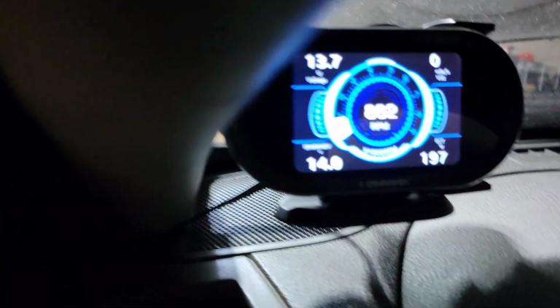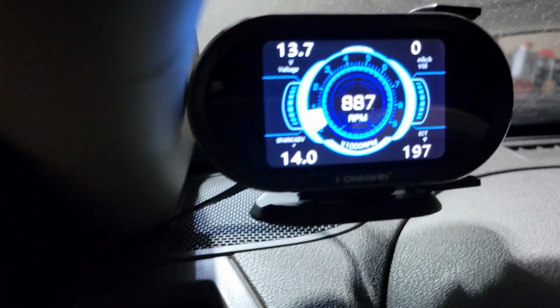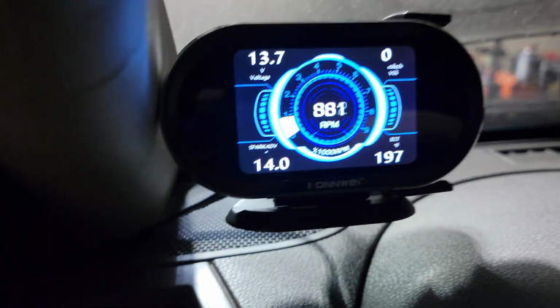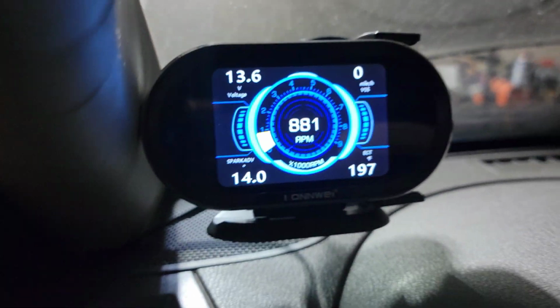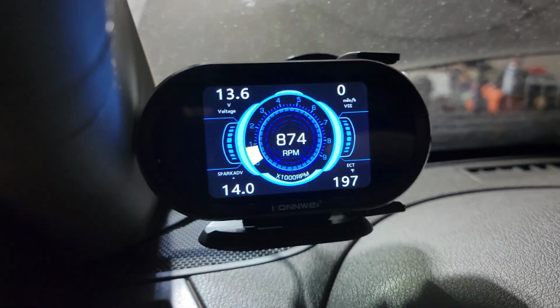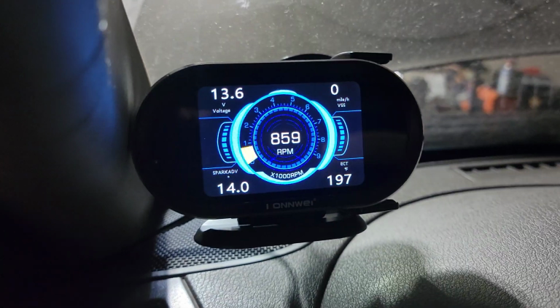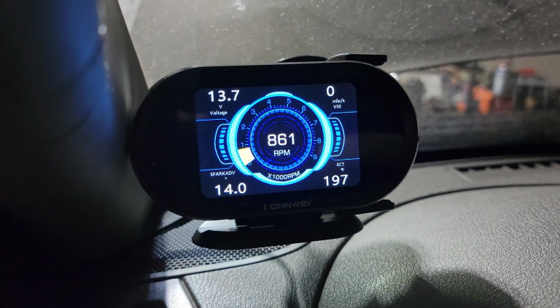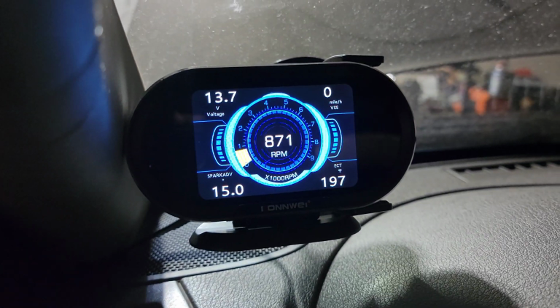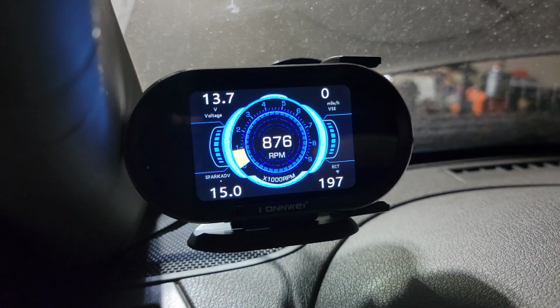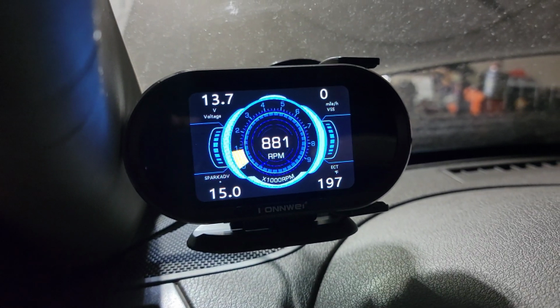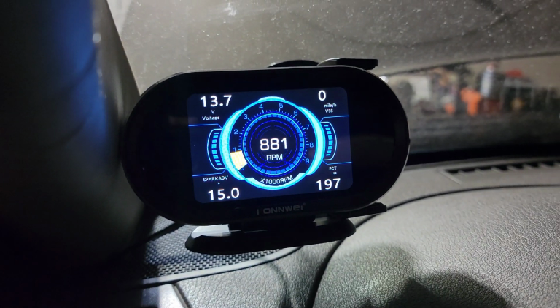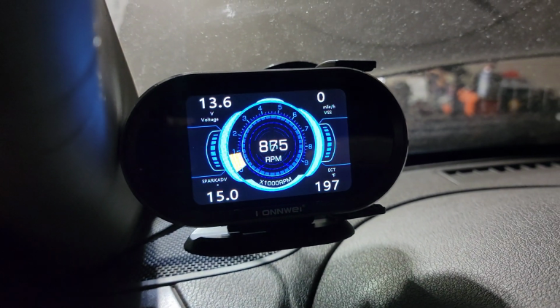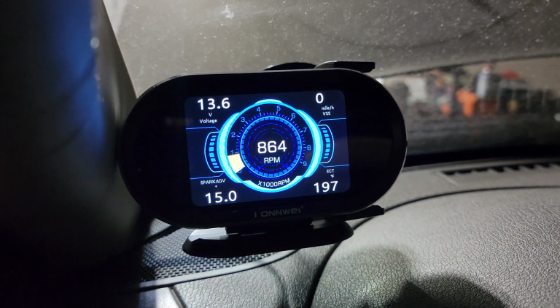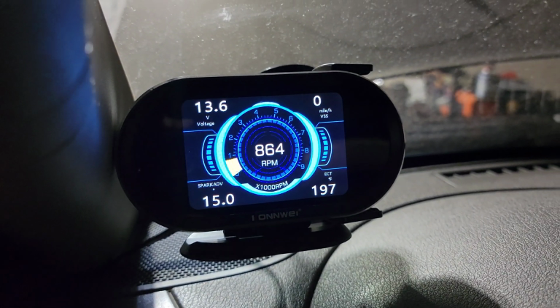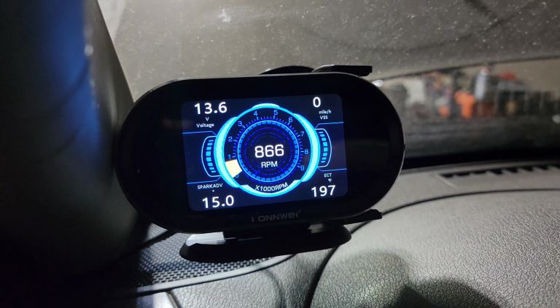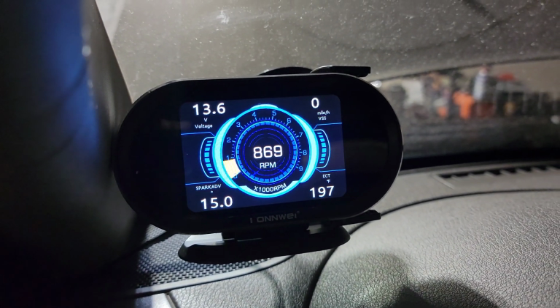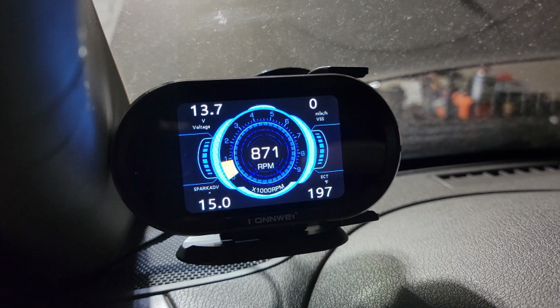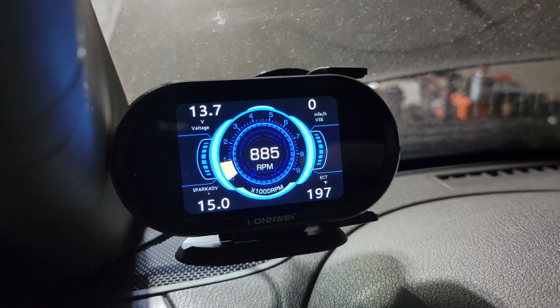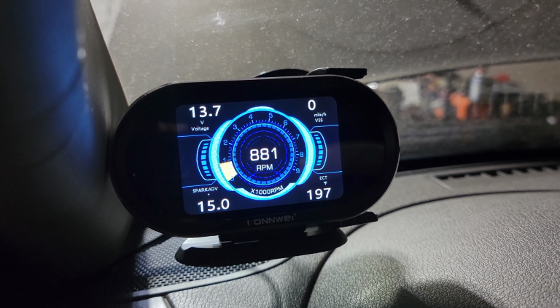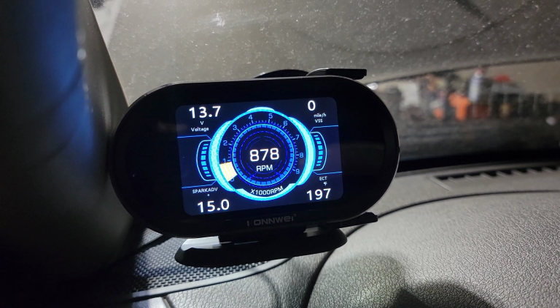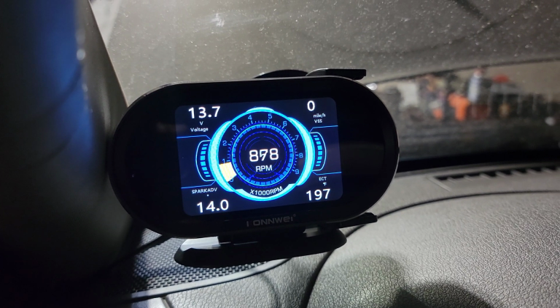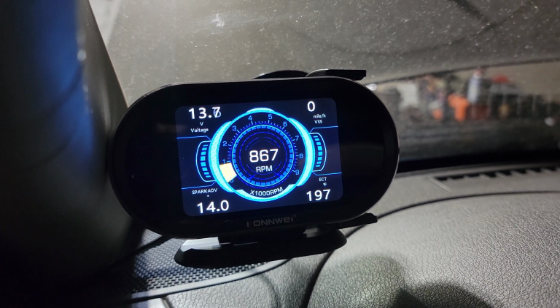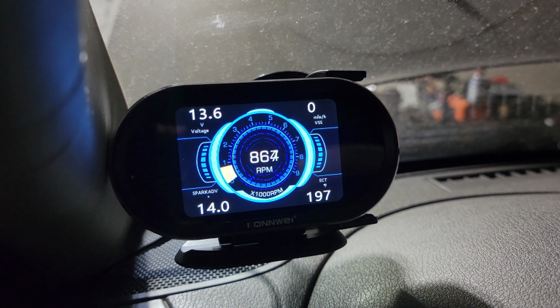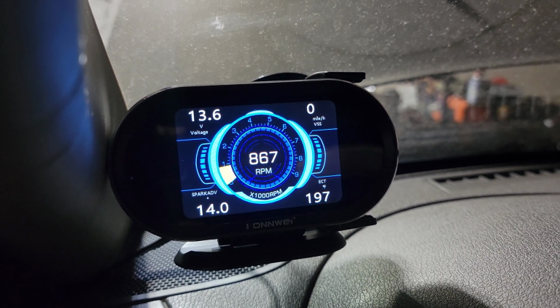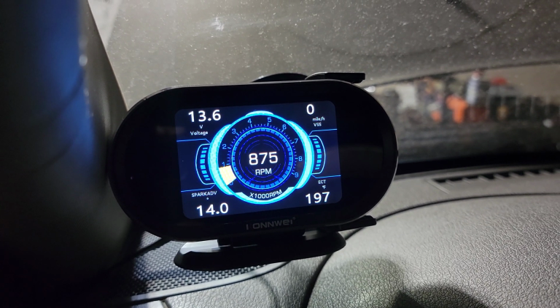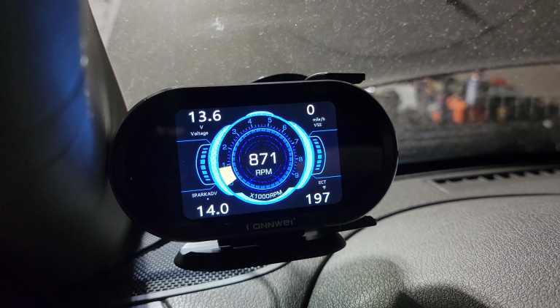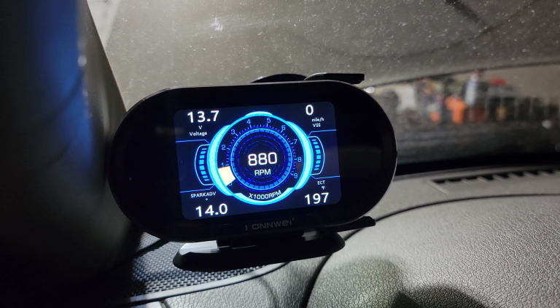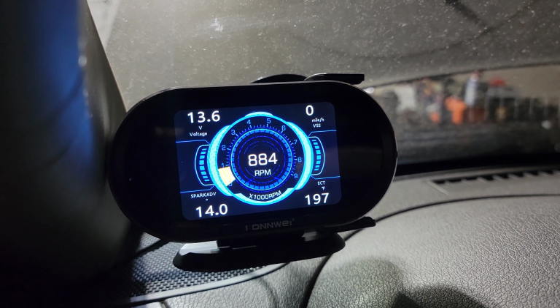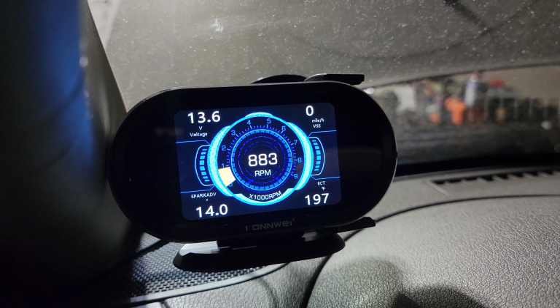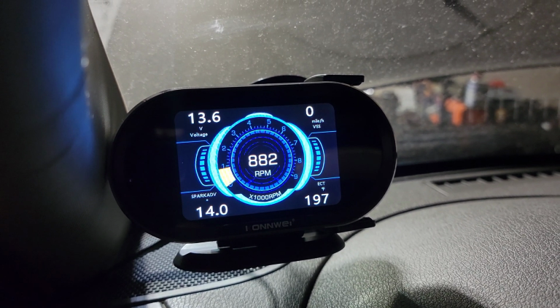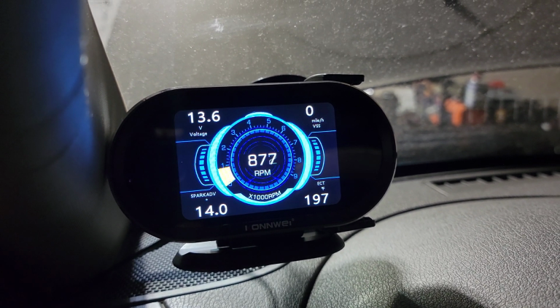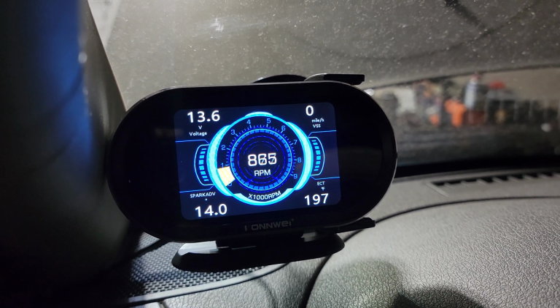It came back down to where it's at now pretty quick - yeah, with the A/C on.